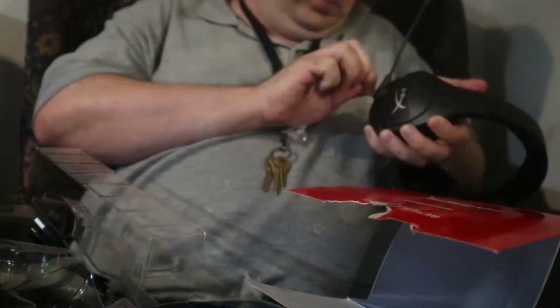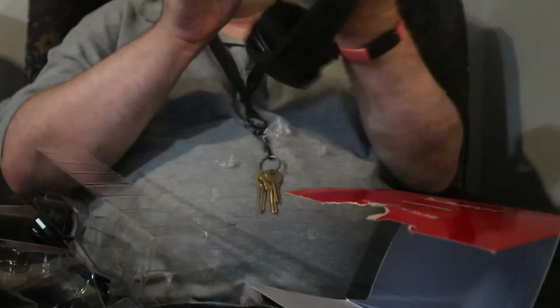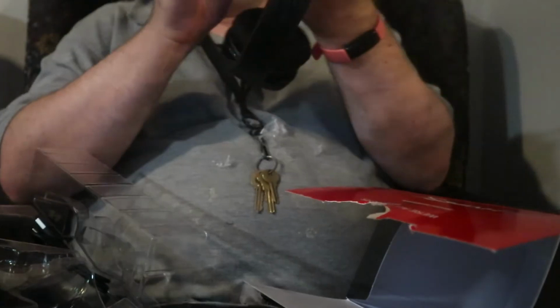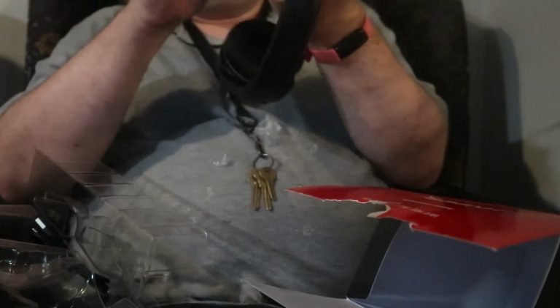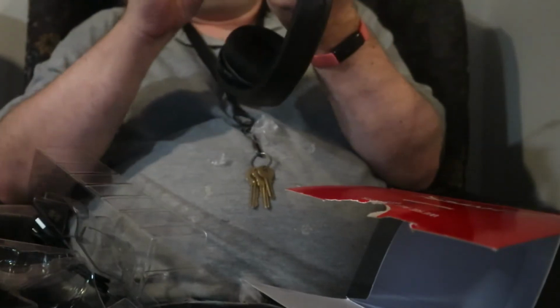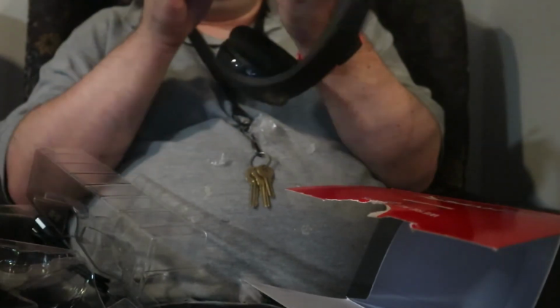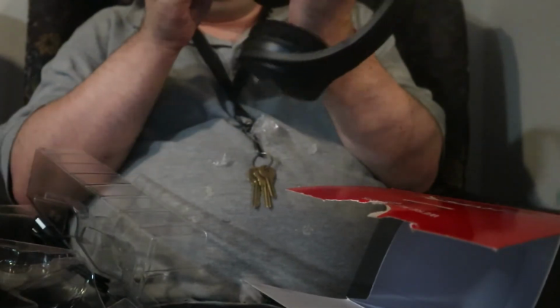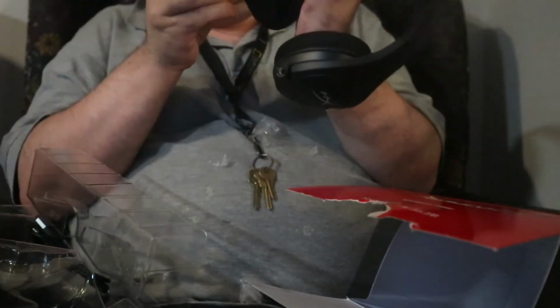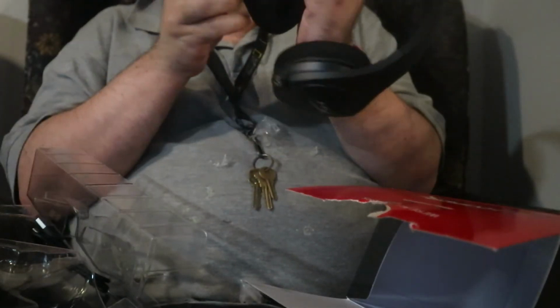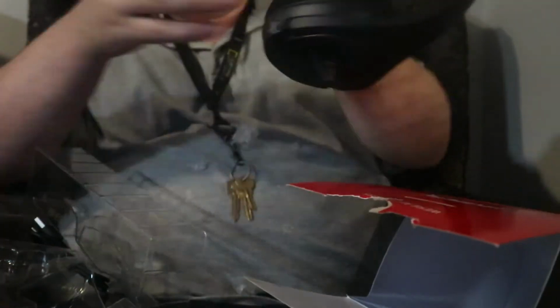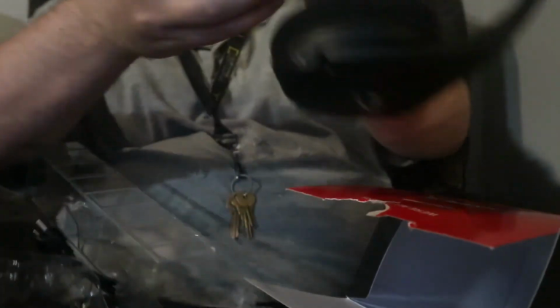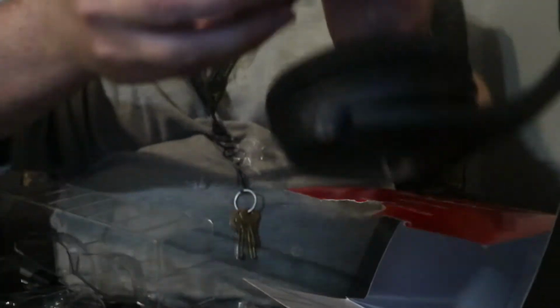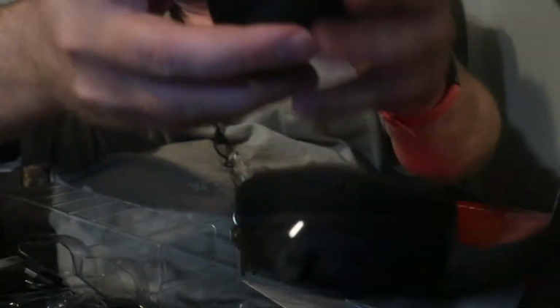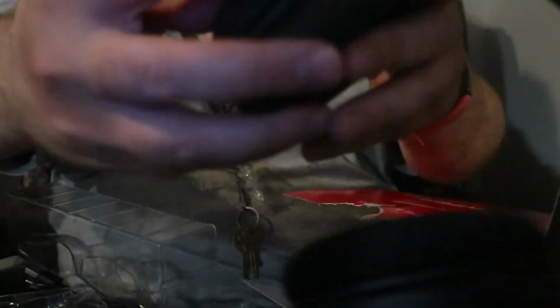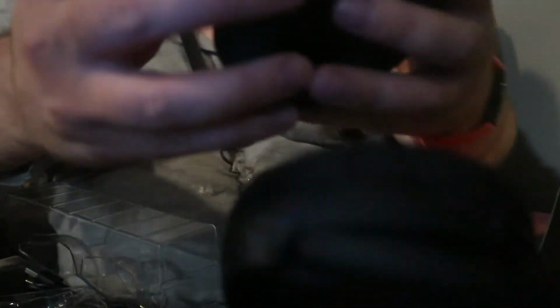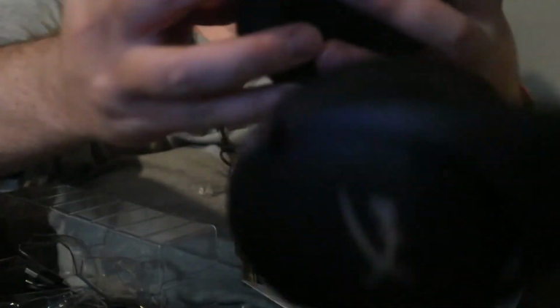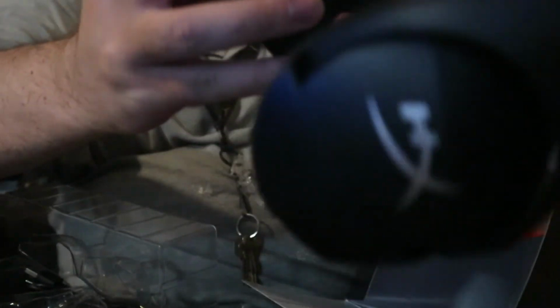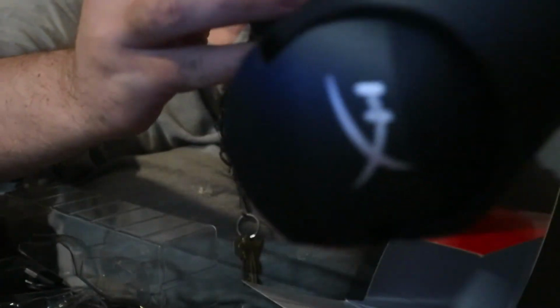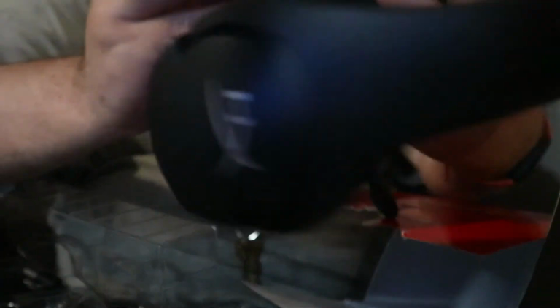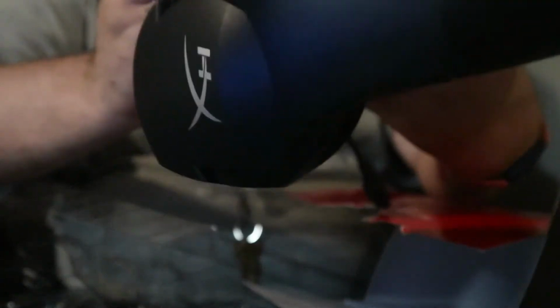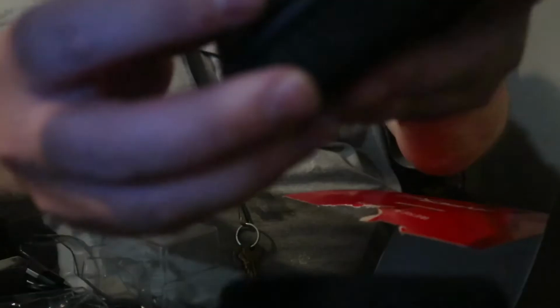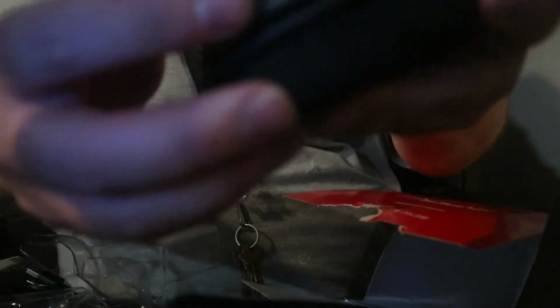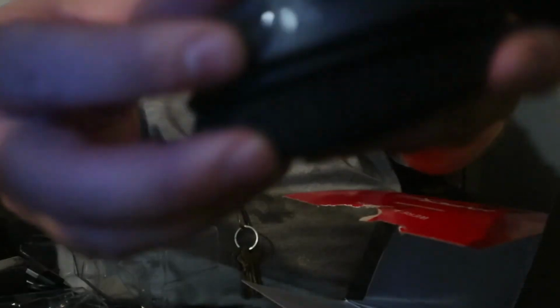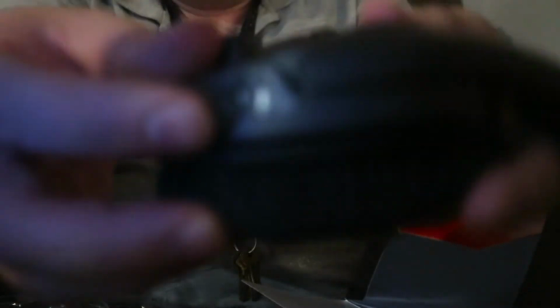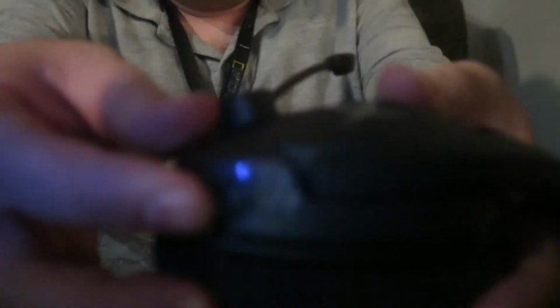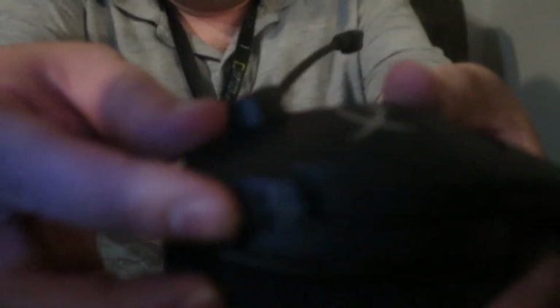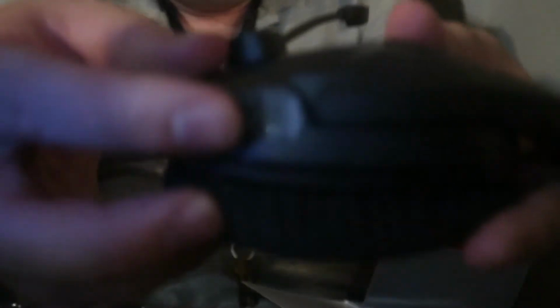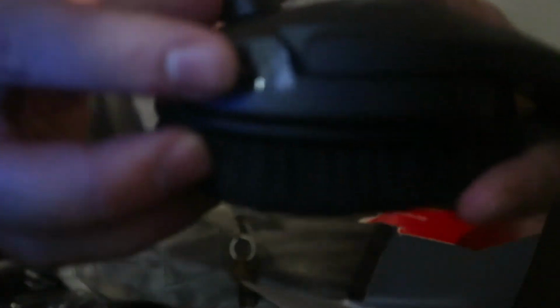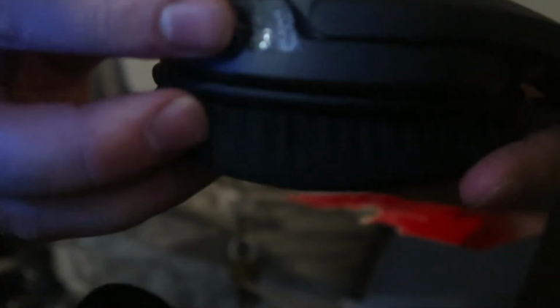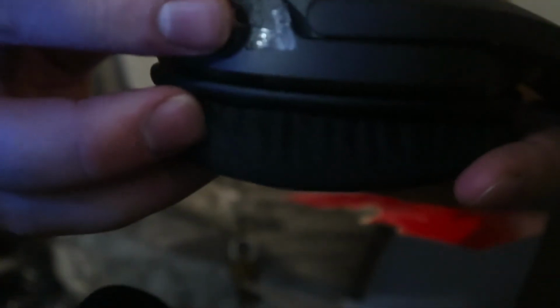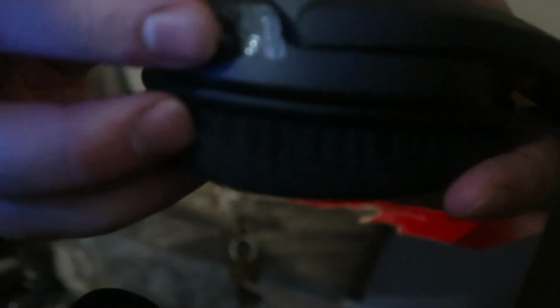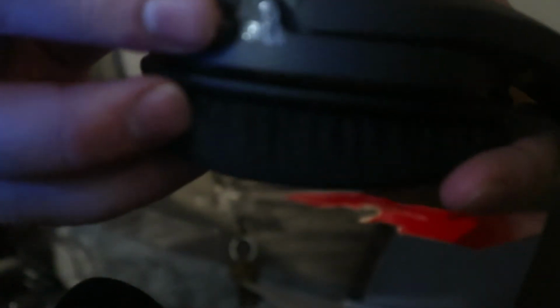Now of course here we're going to turn on with this button right here — yeah, that's it.